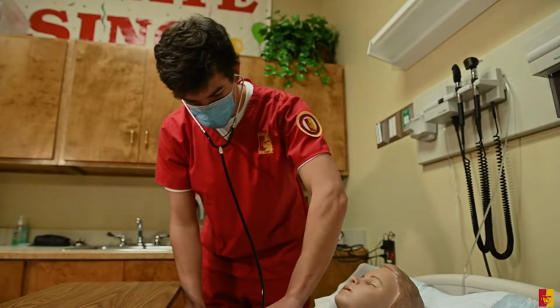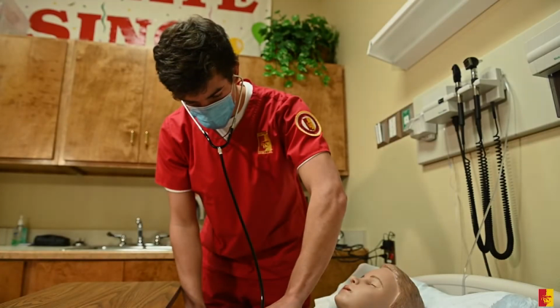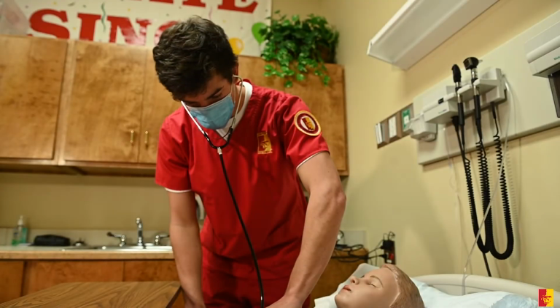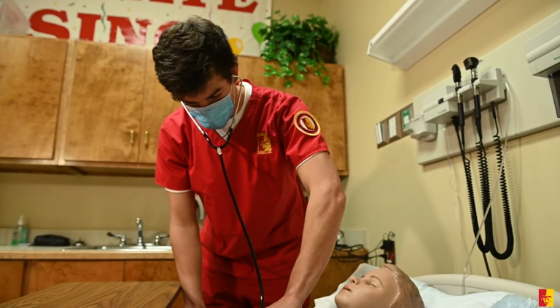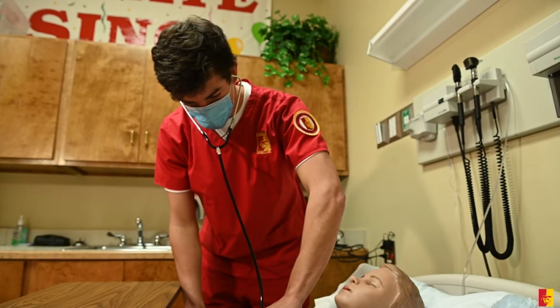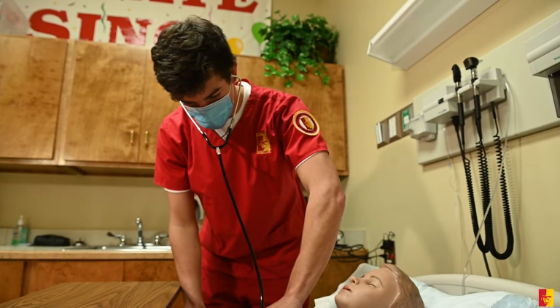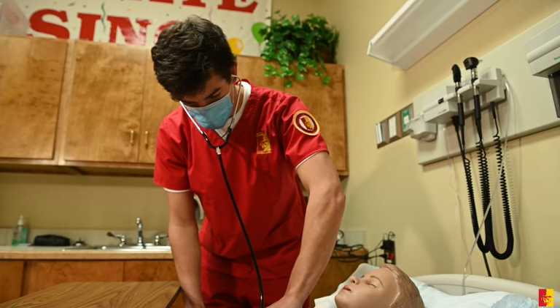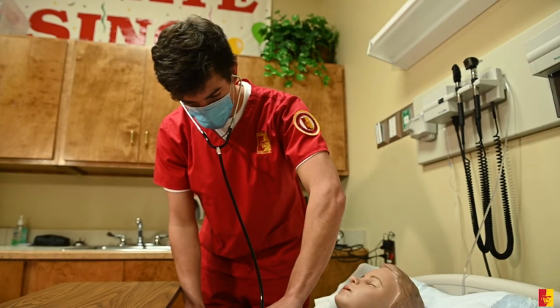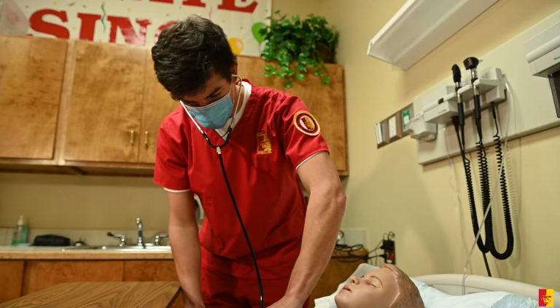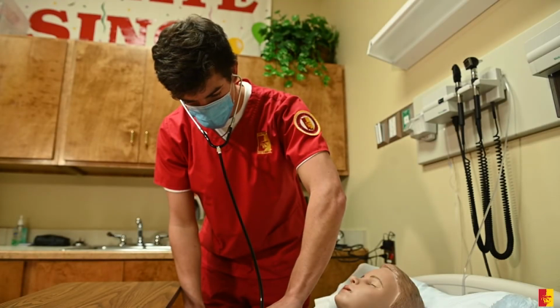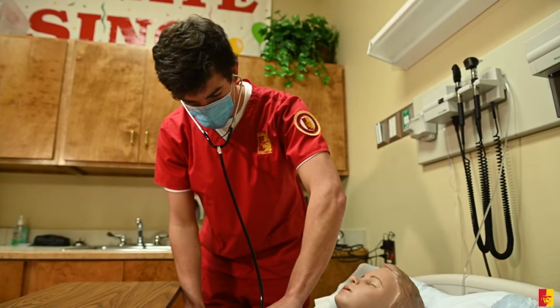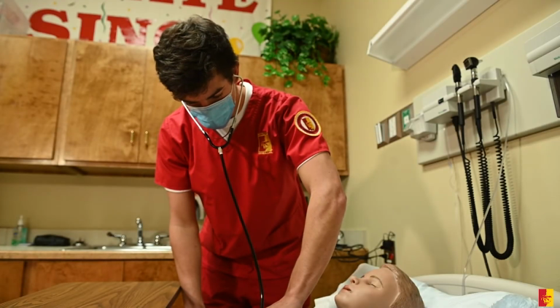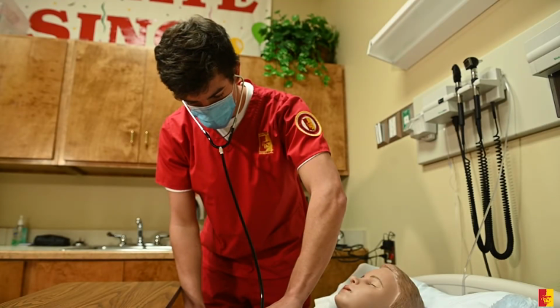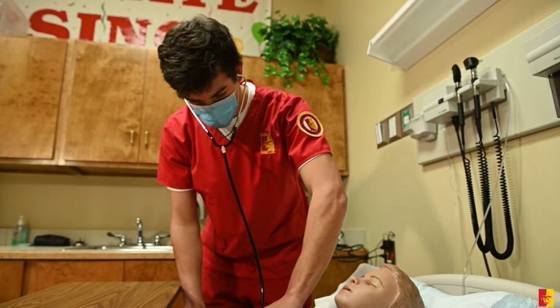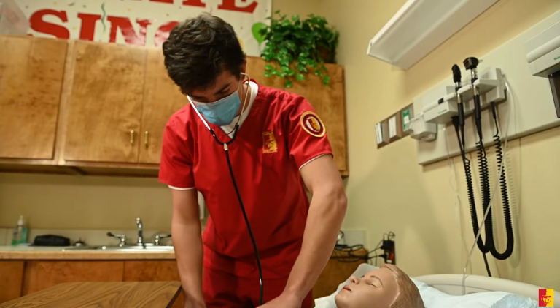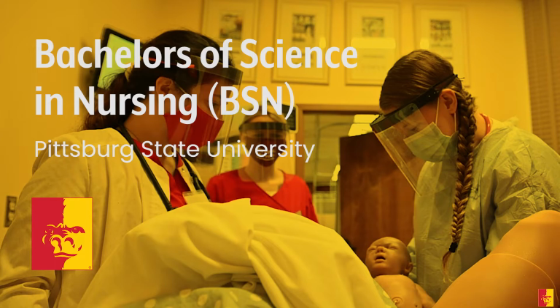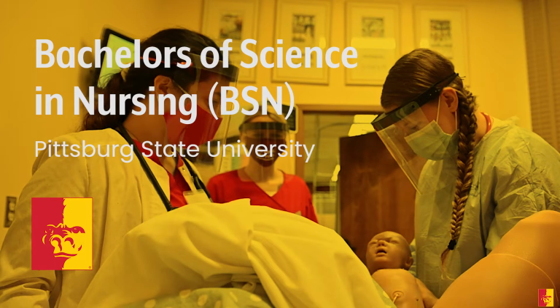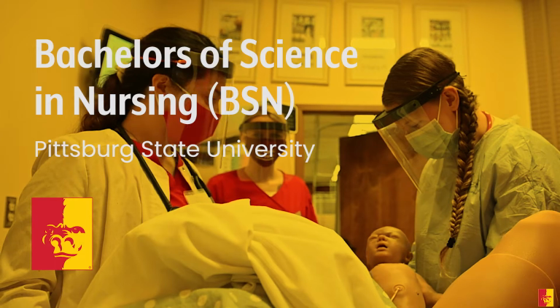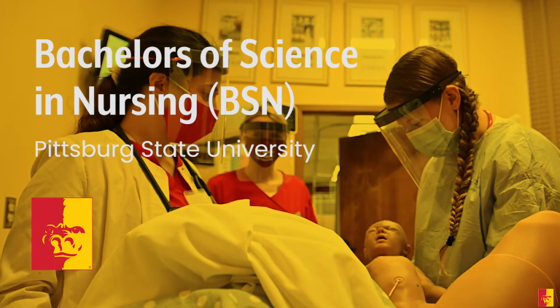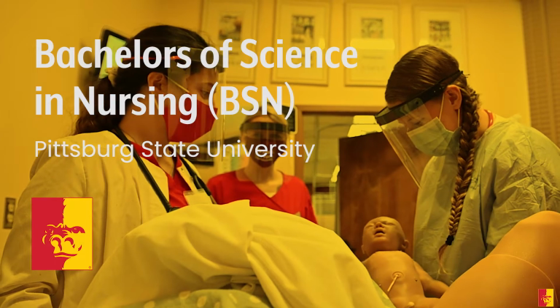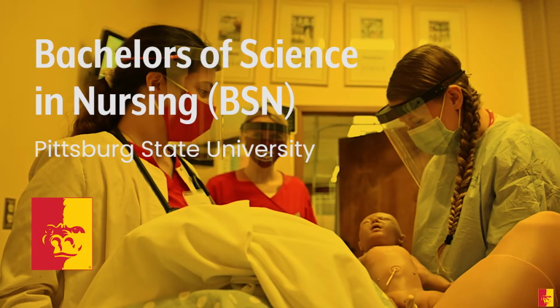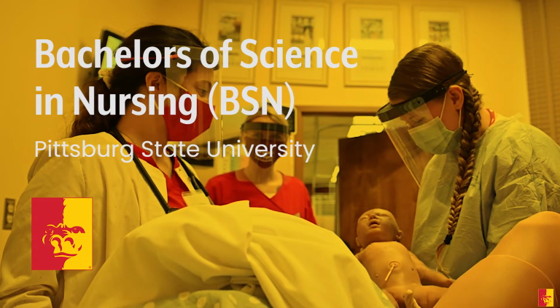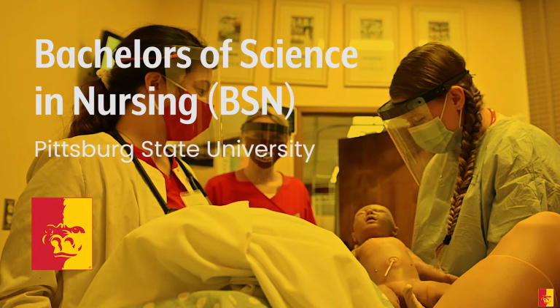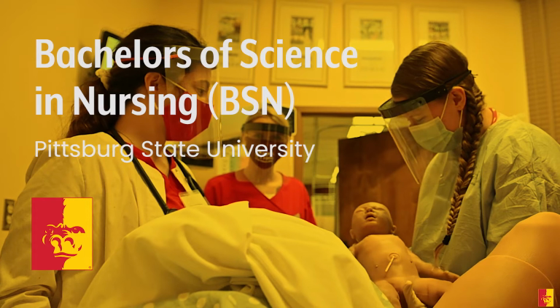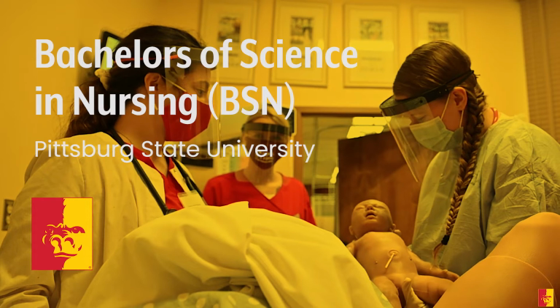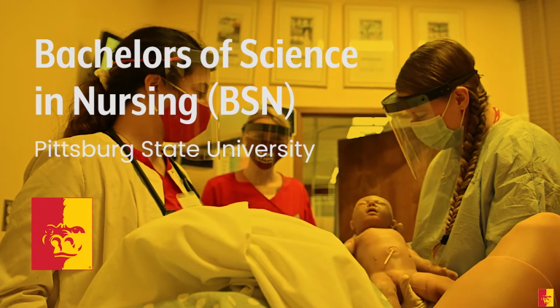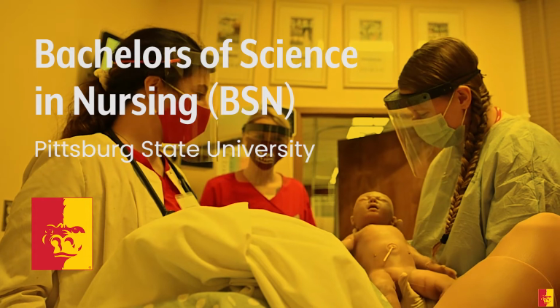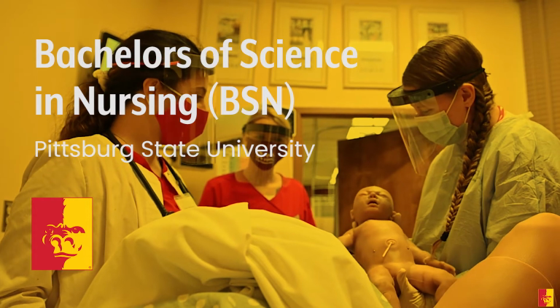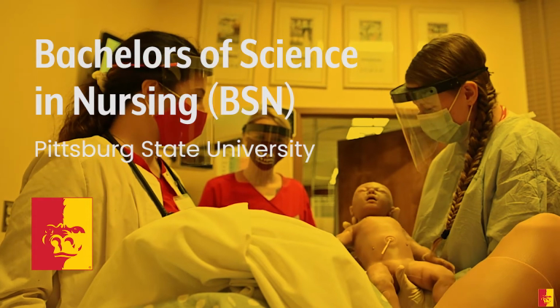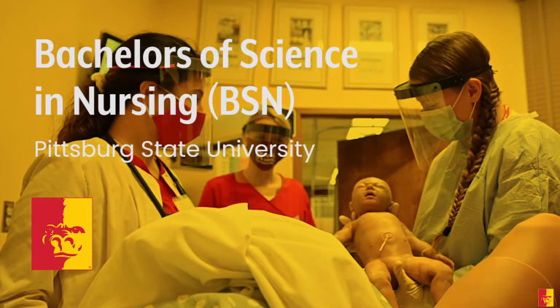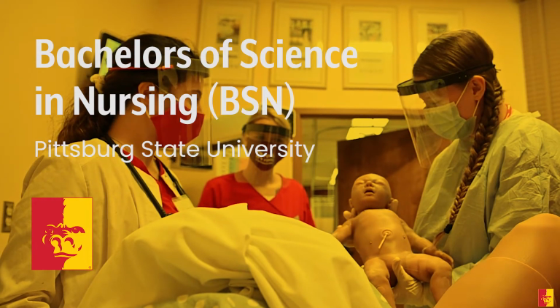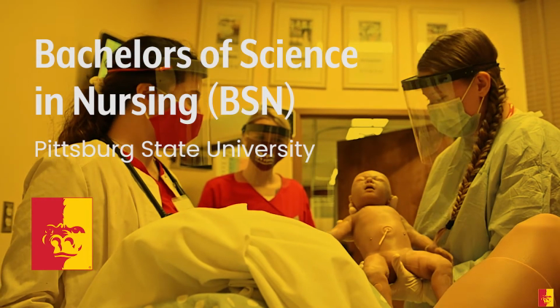Provide the highest quality of care to your patients. Earn a Bachelor's of Science in Nursing at Pittsburgh State University.